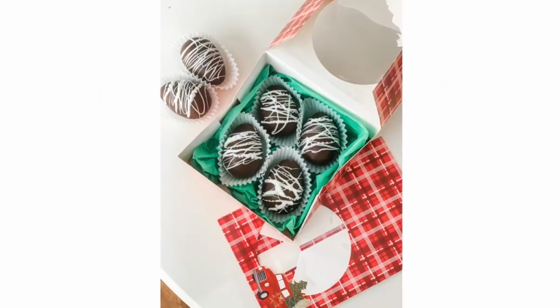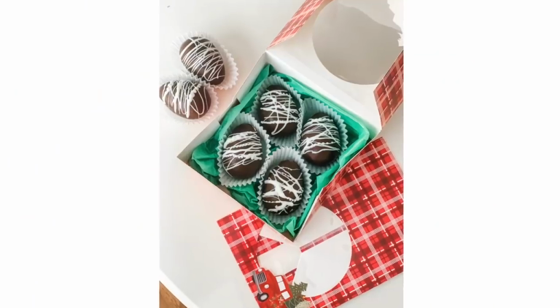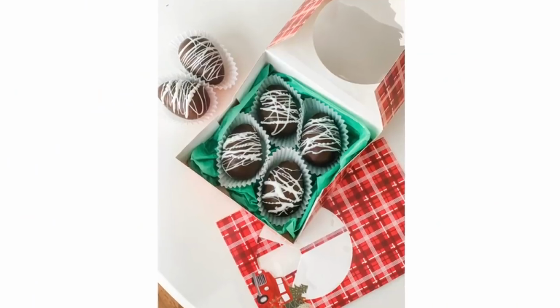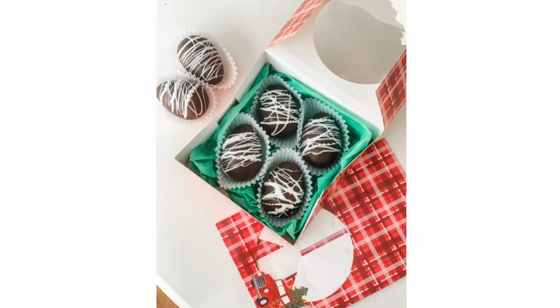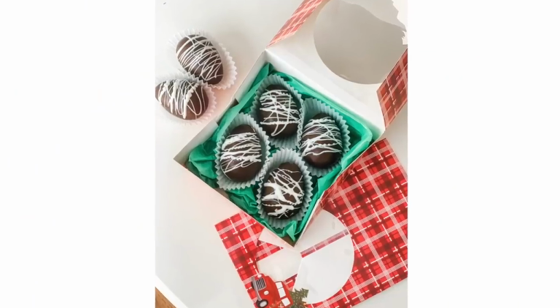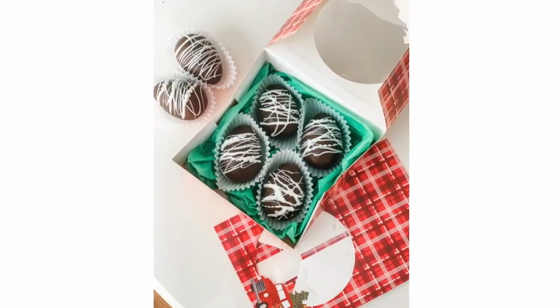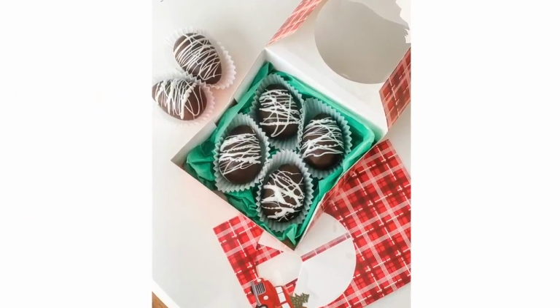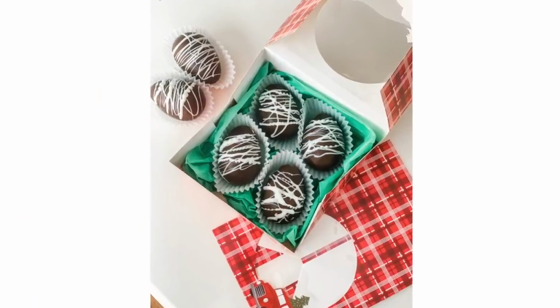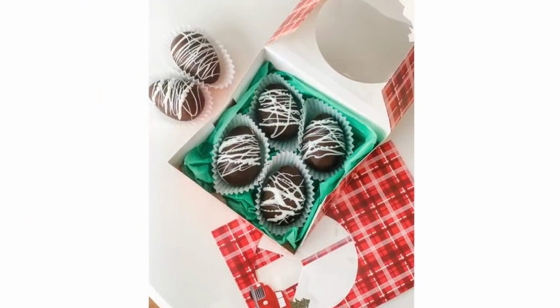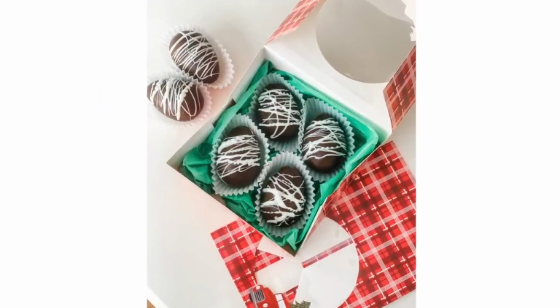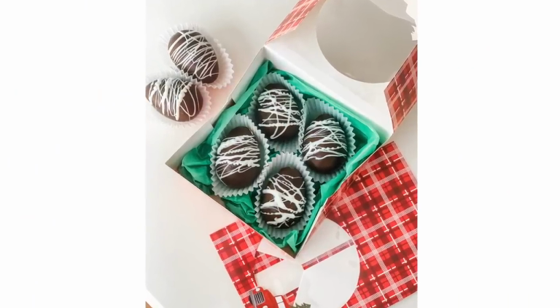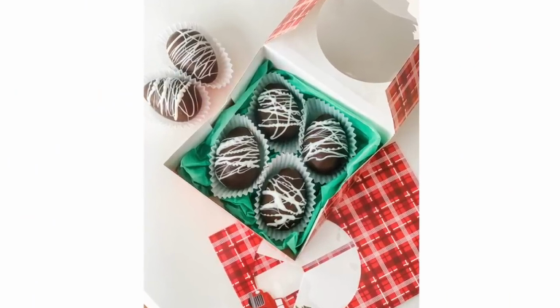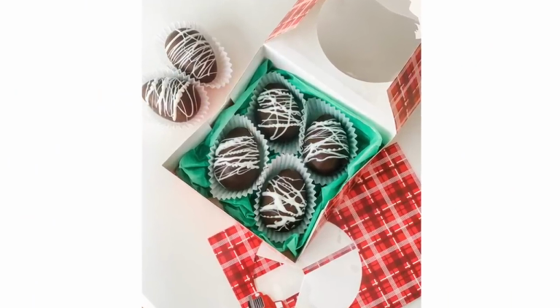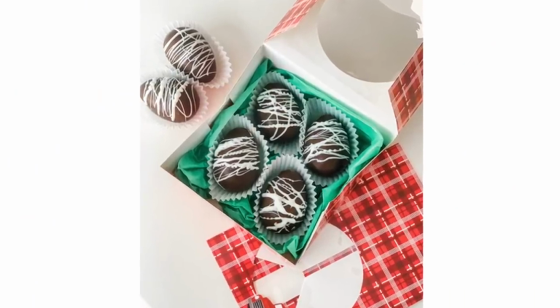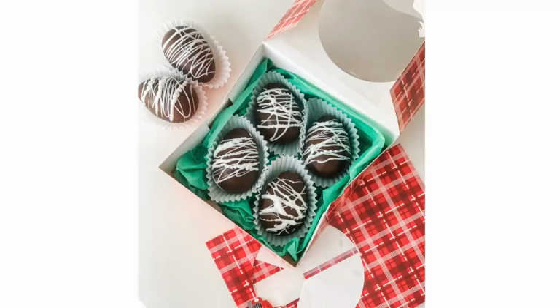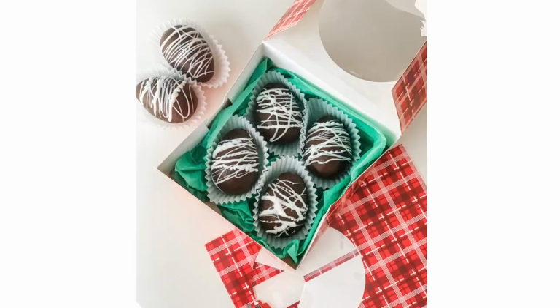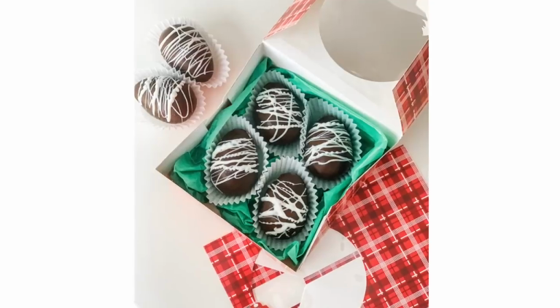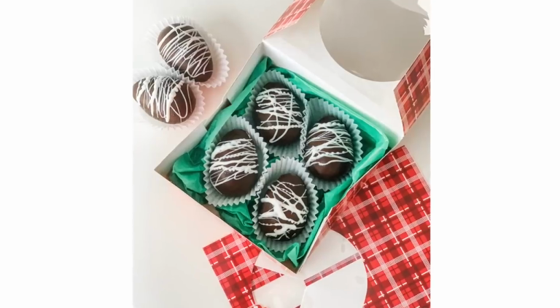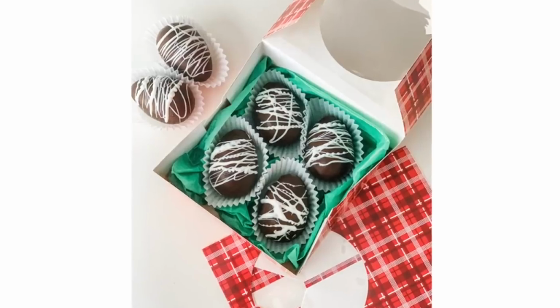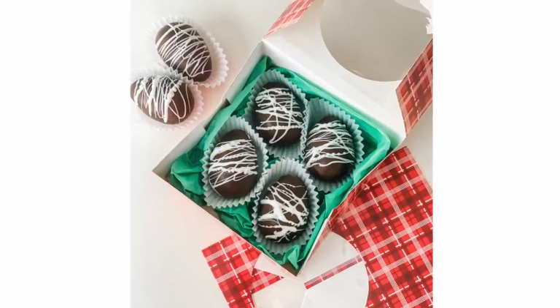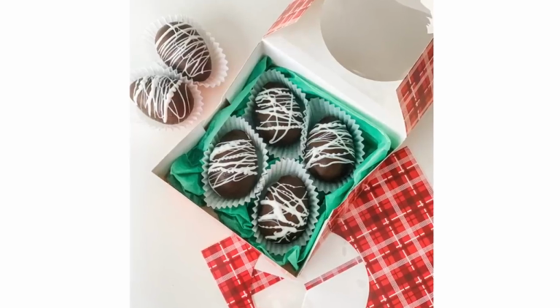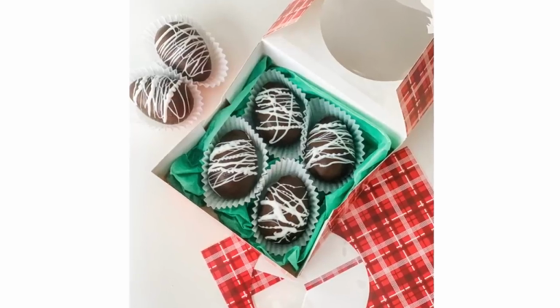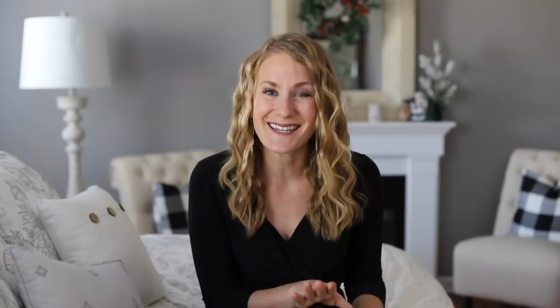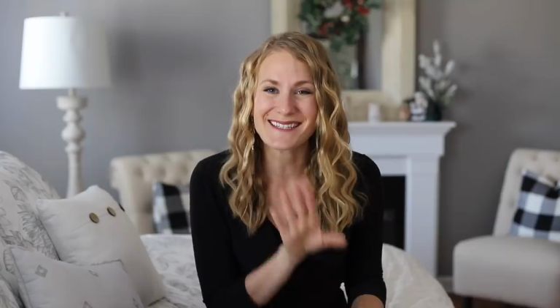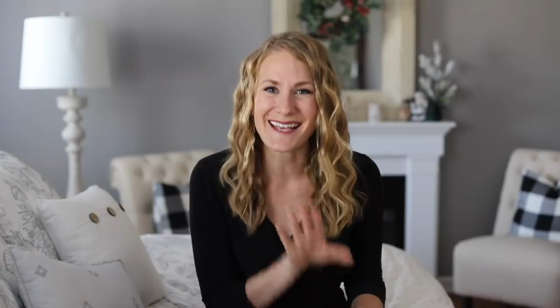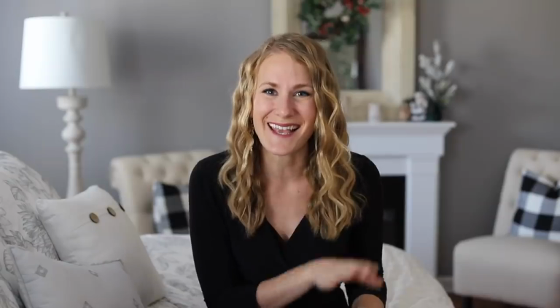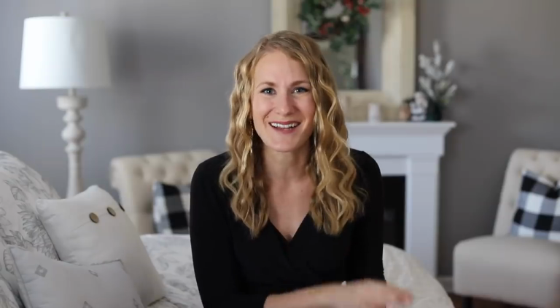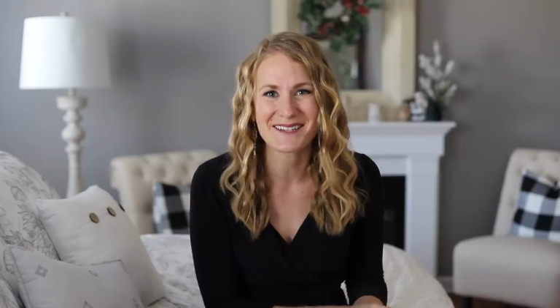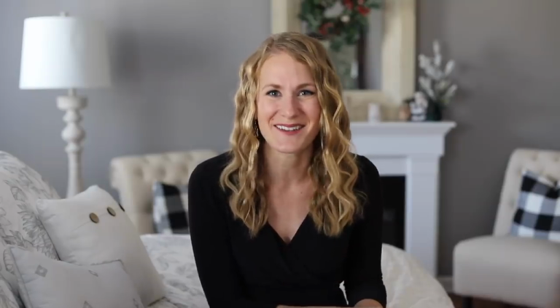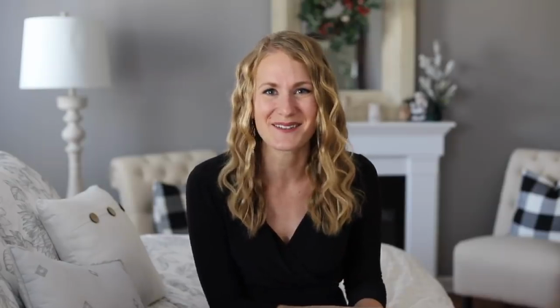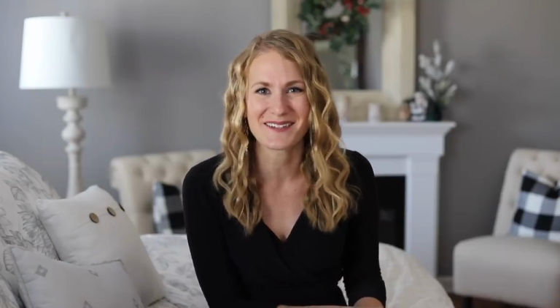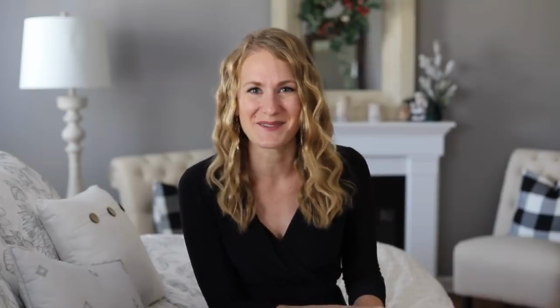You can make these for about a dollar and they make fantastic gift ideas. I can't wait to show this one to you.